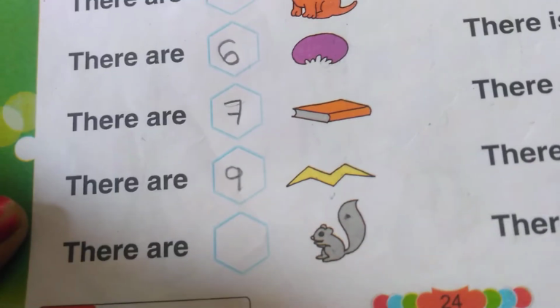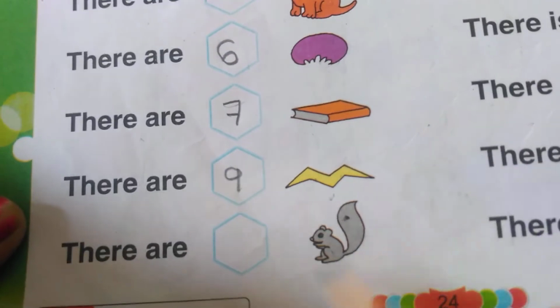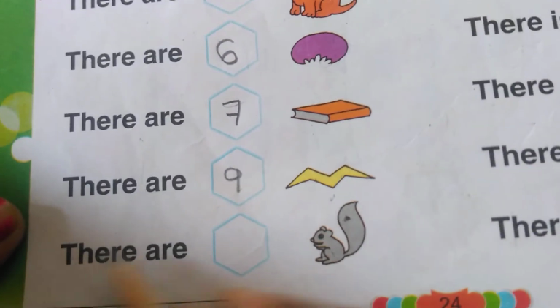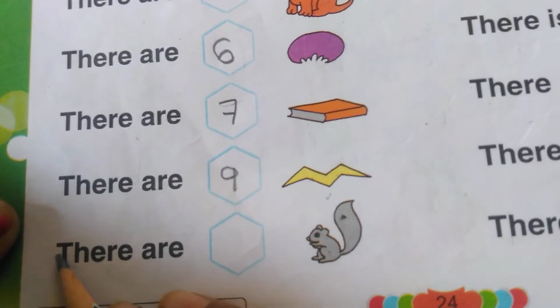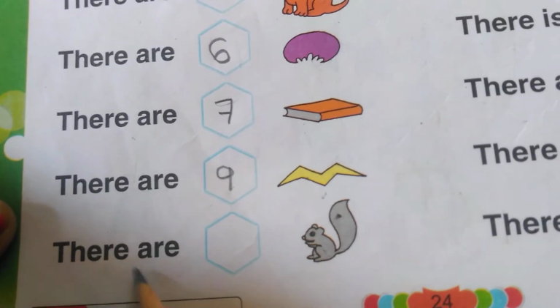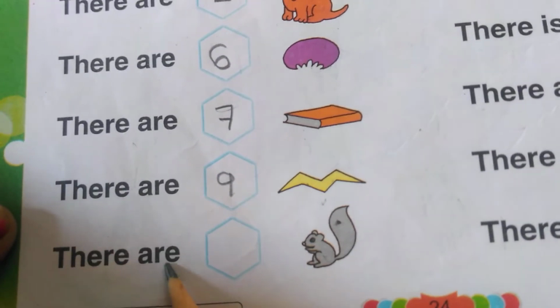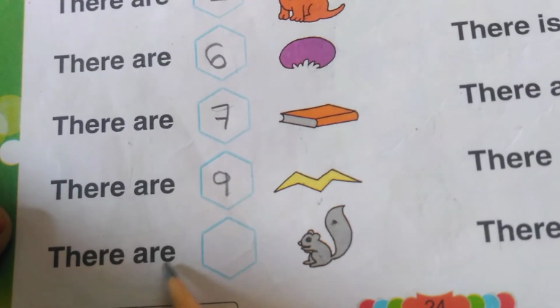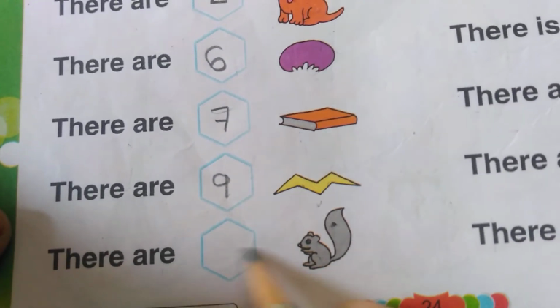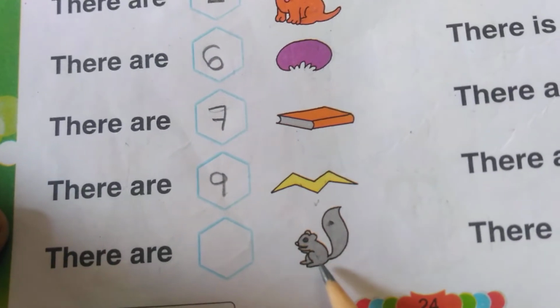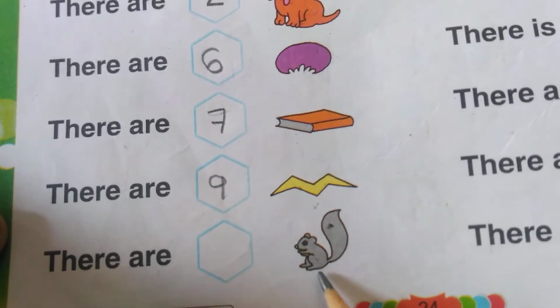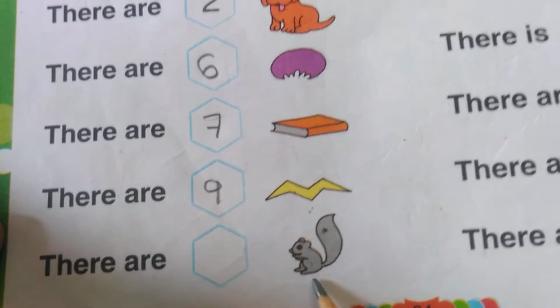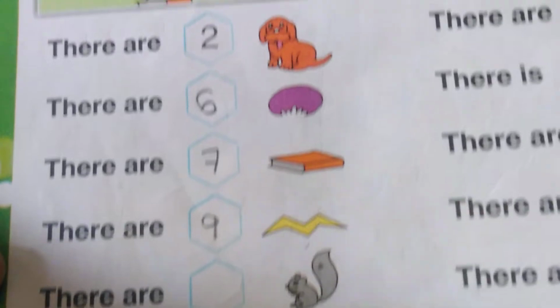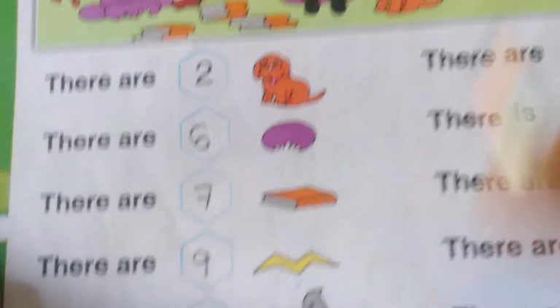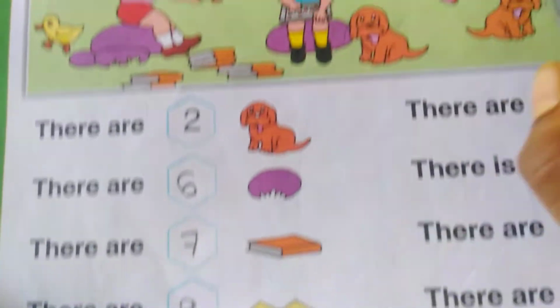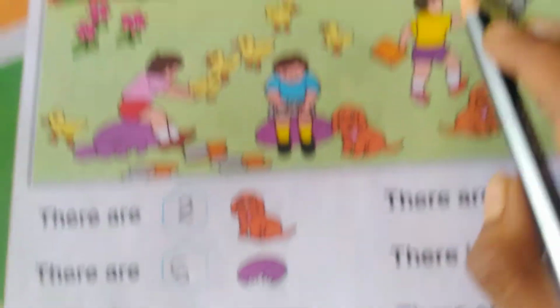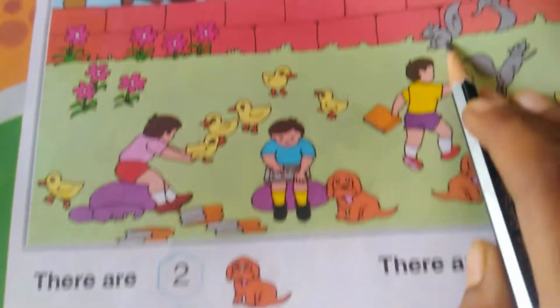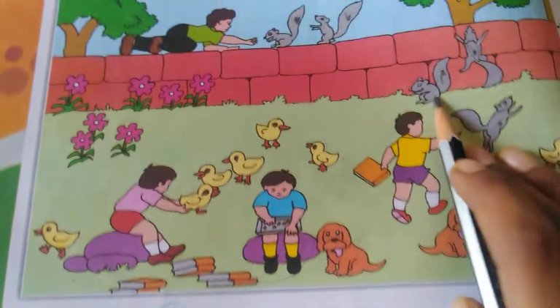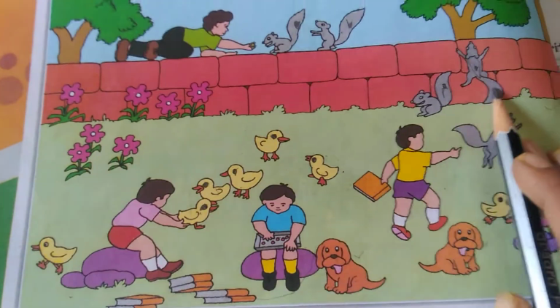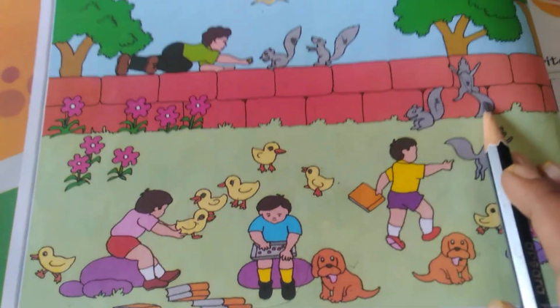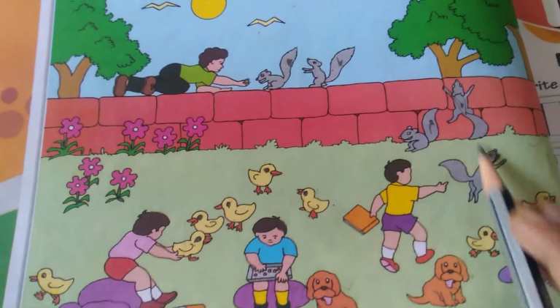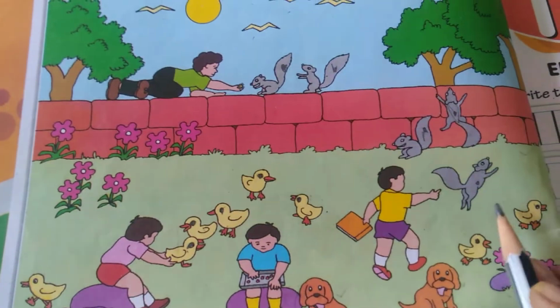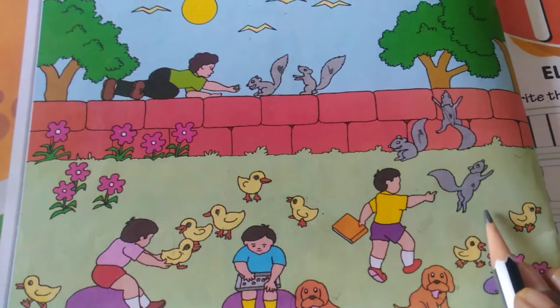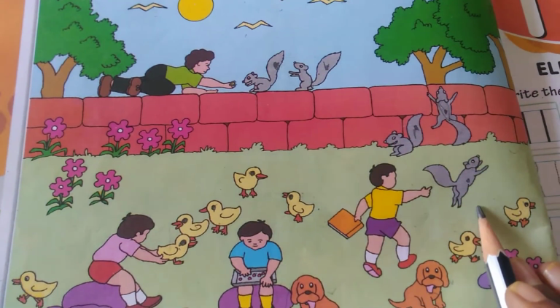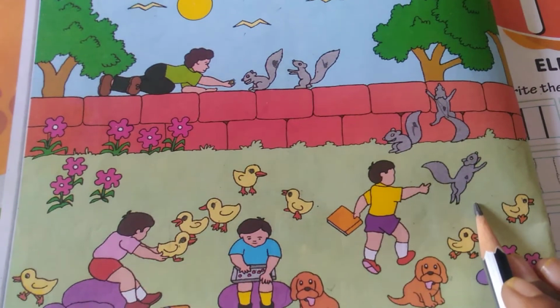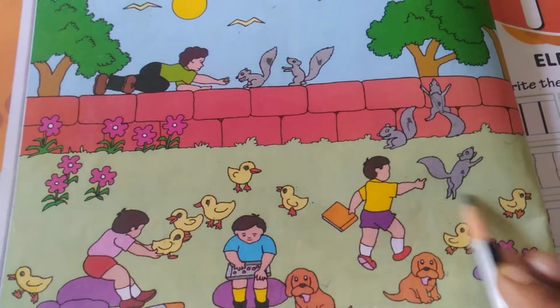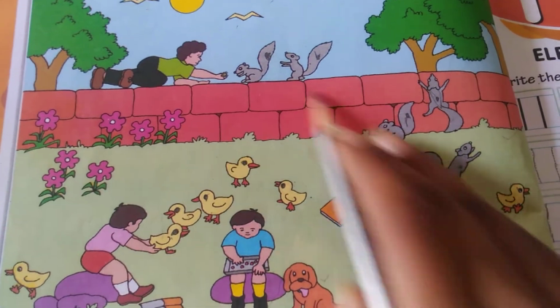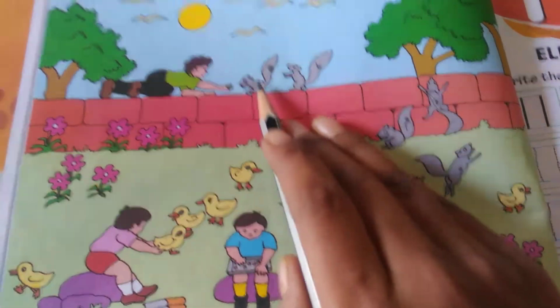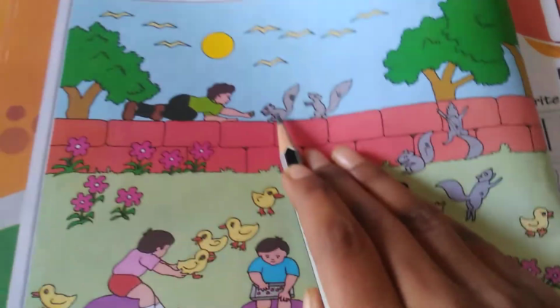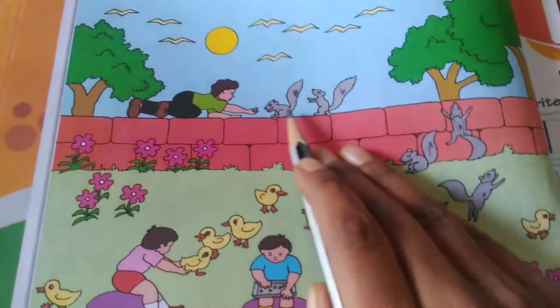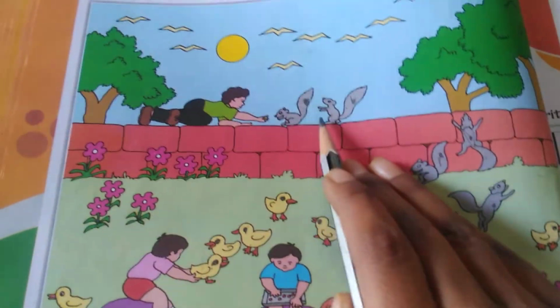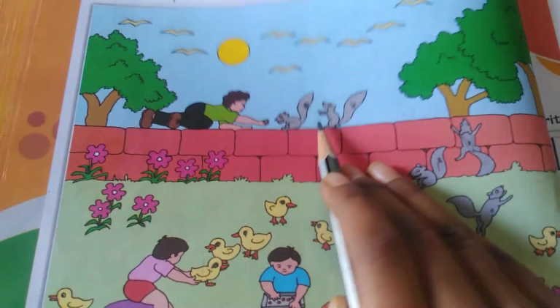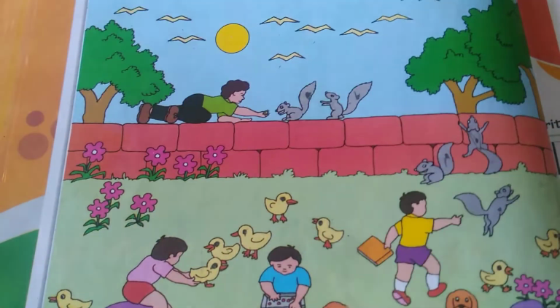There are how many squirrels? One, two, three, four and five.